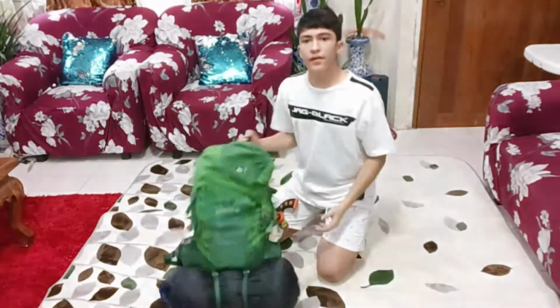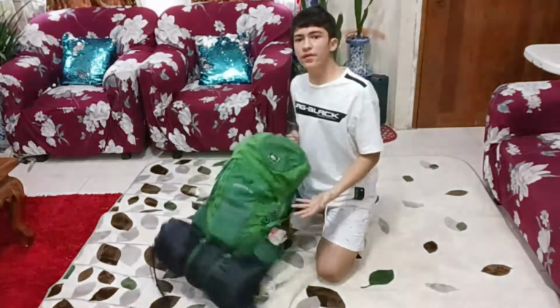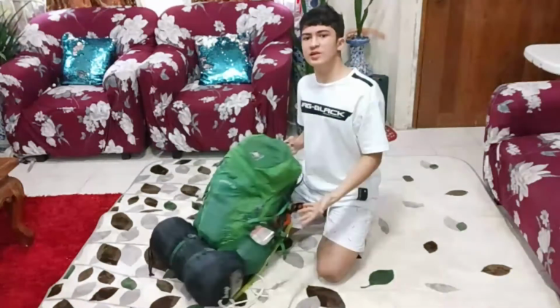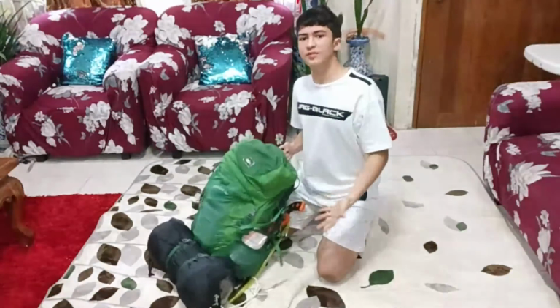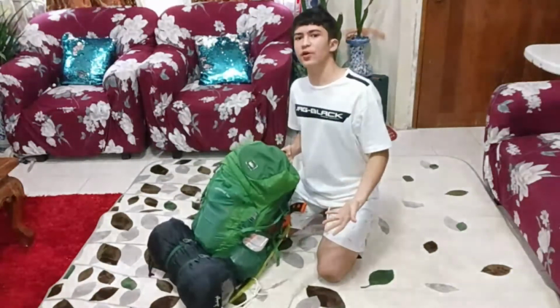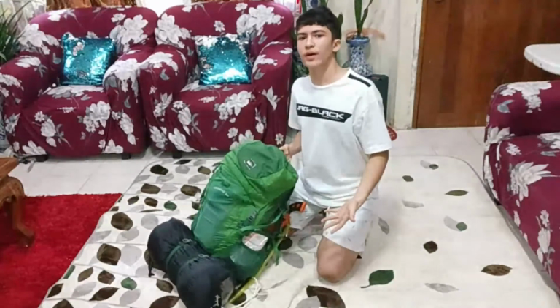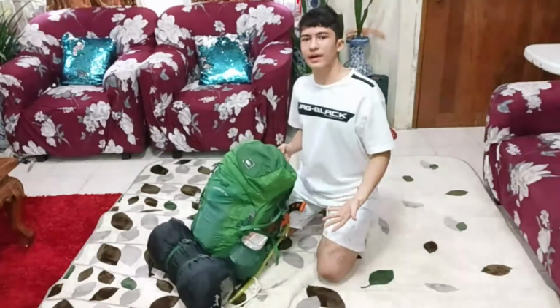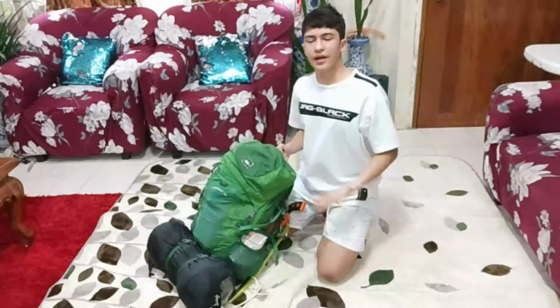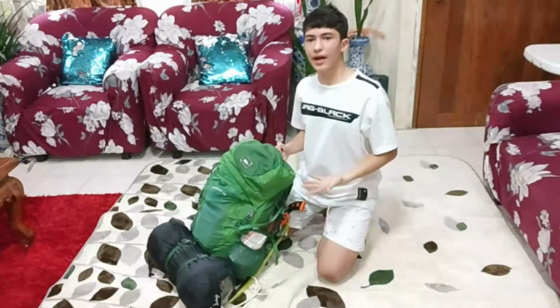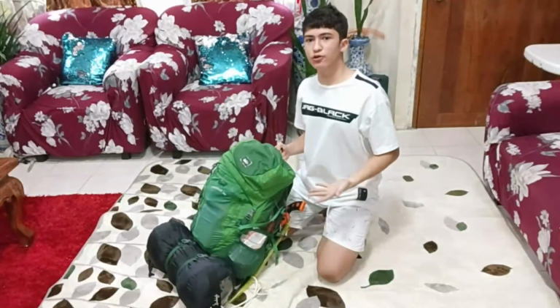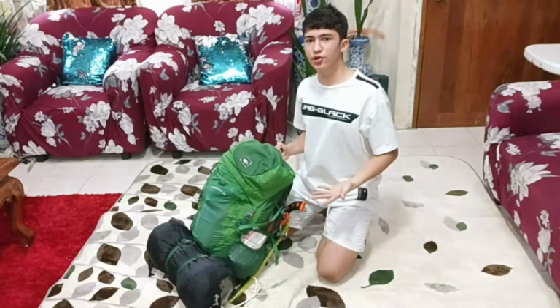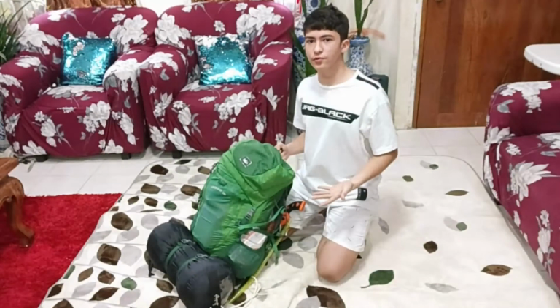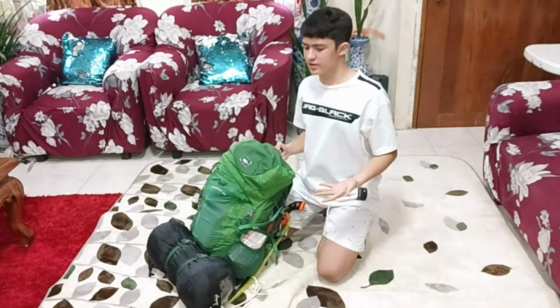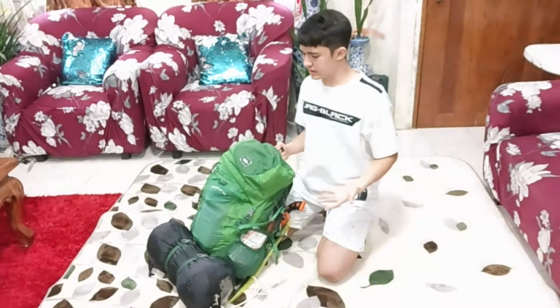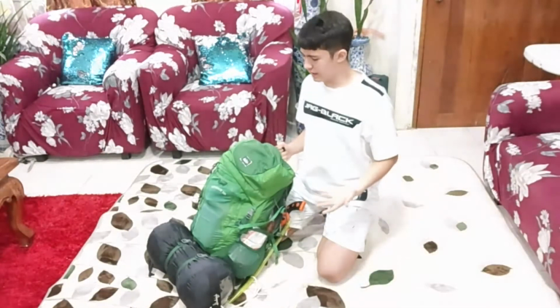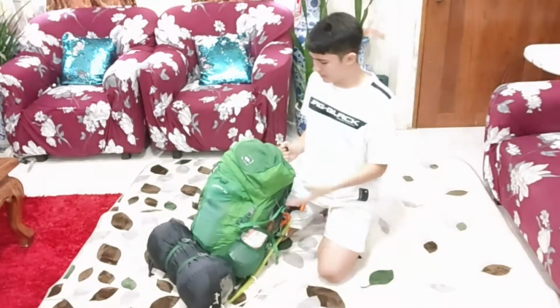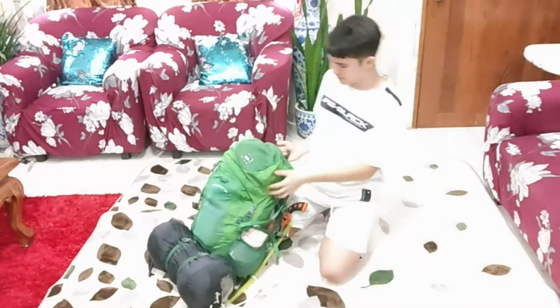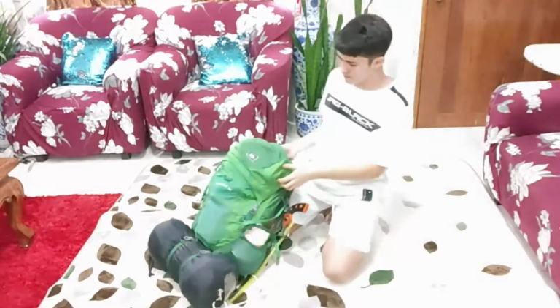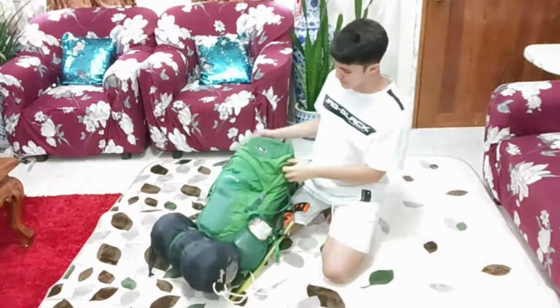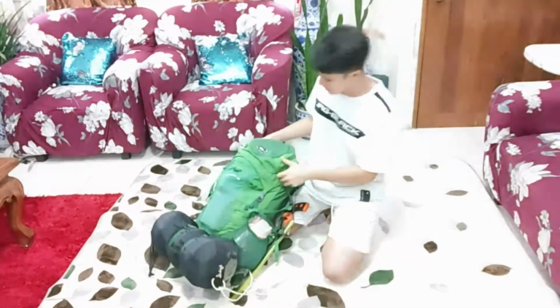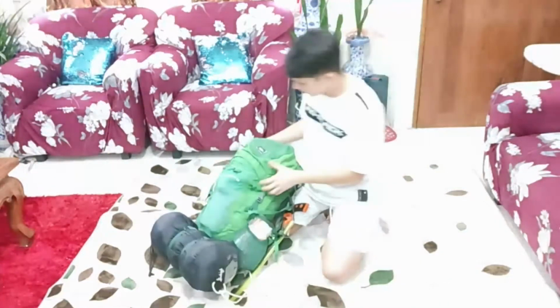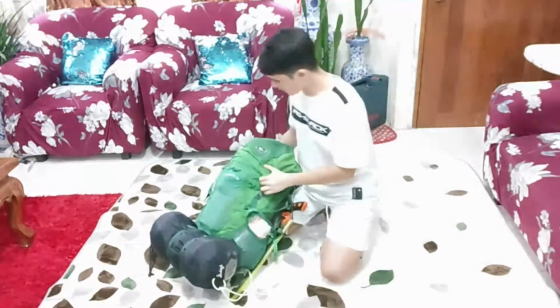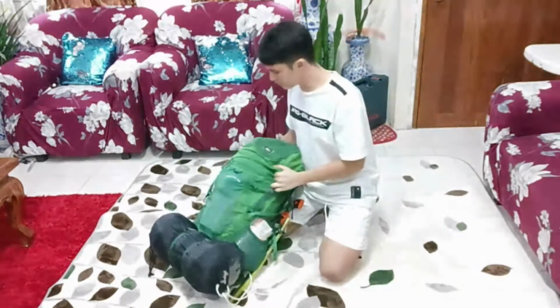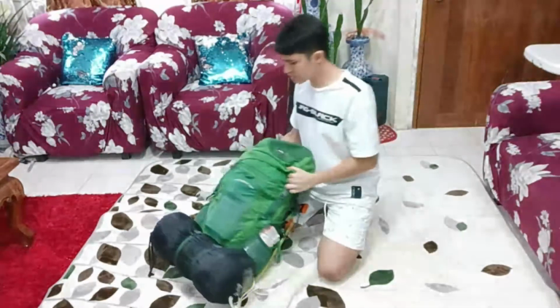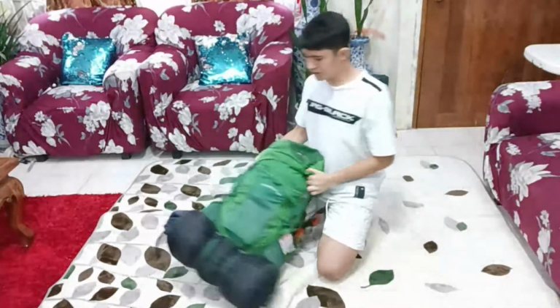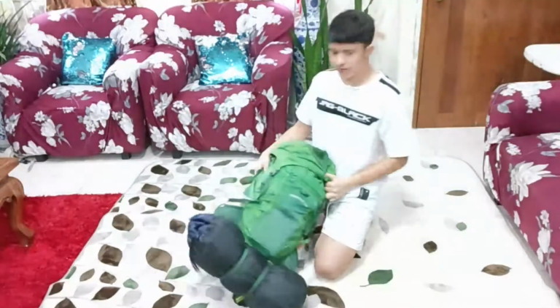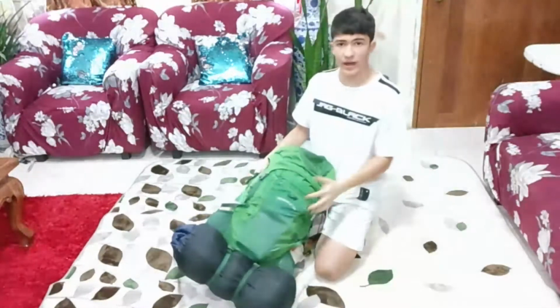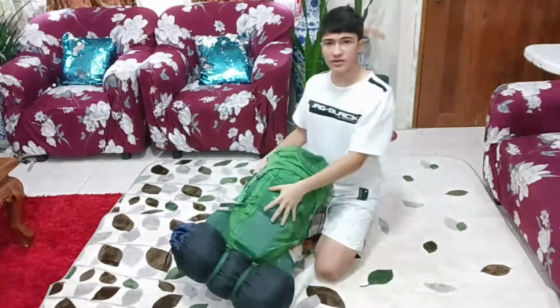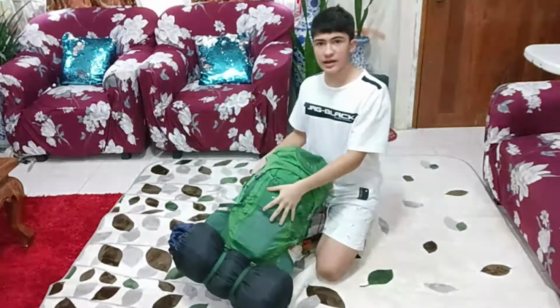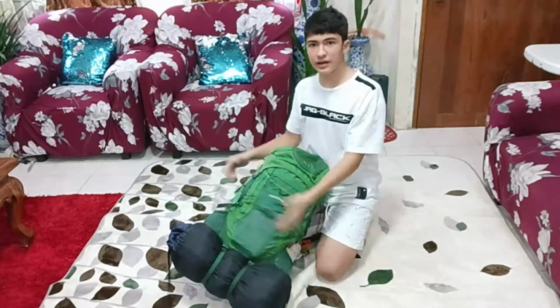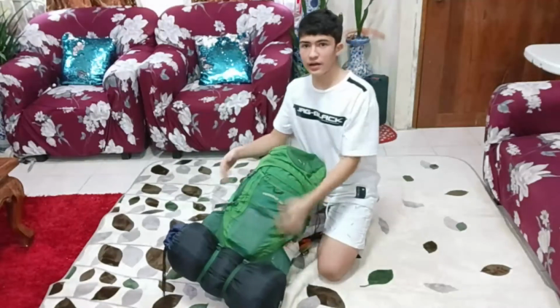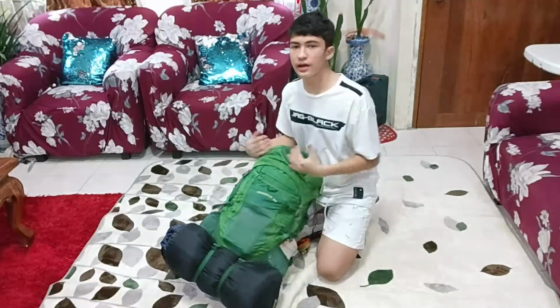This is my go bag, and I will show you what is inside it. I will start from the outside in.